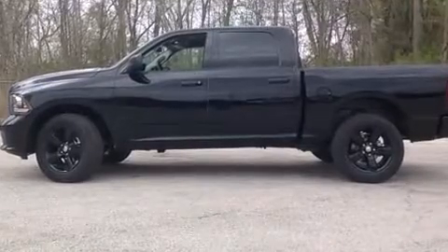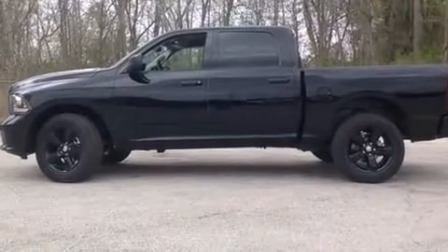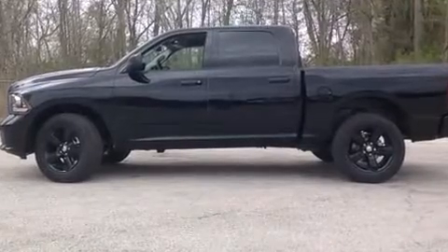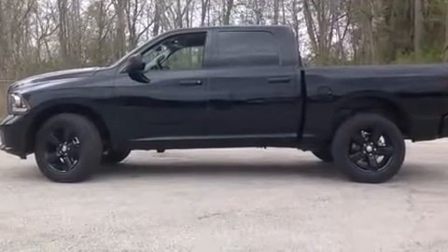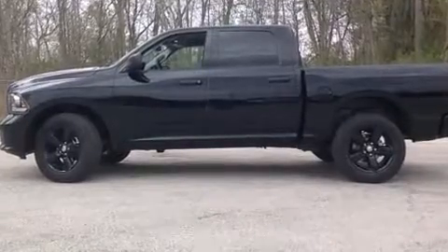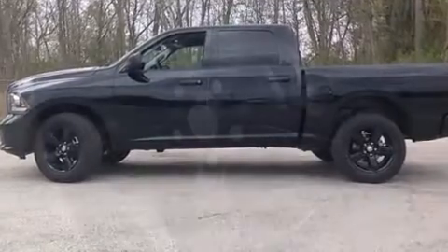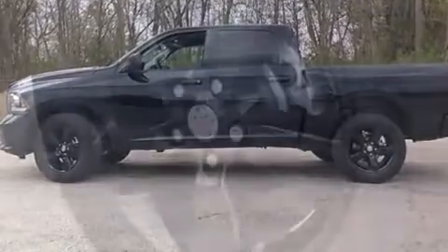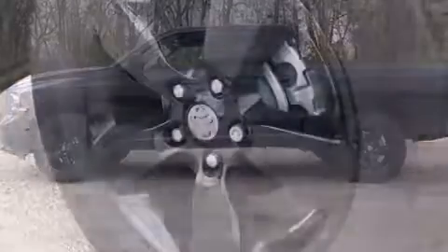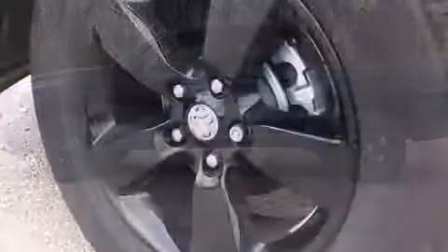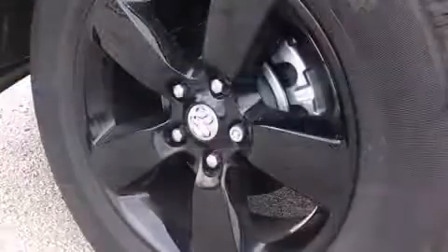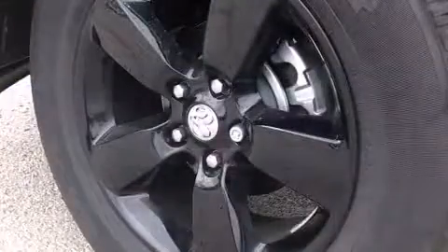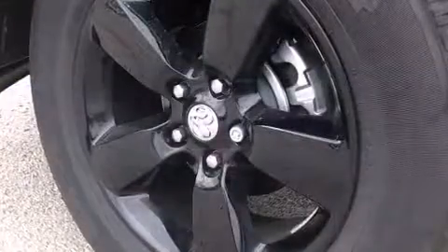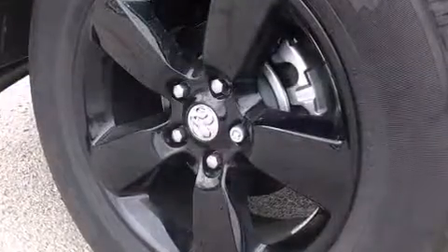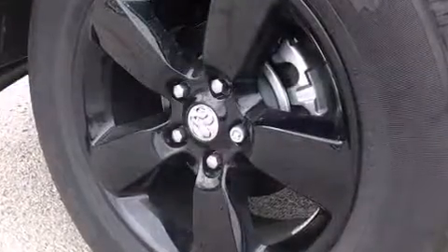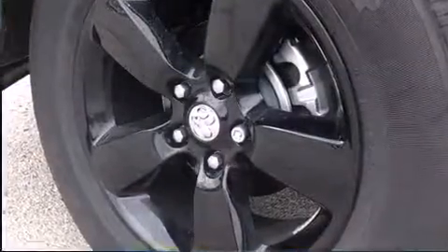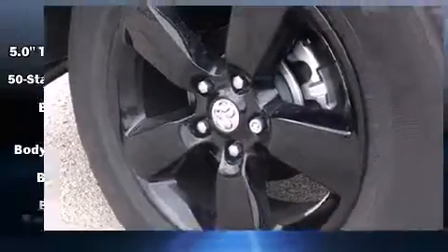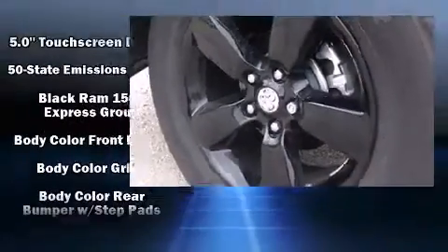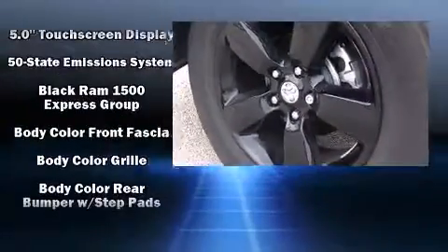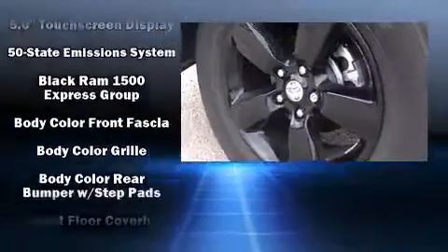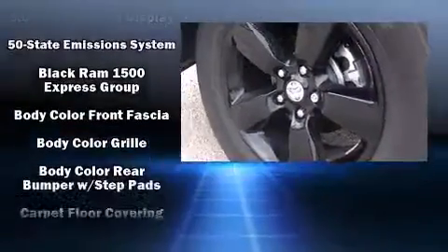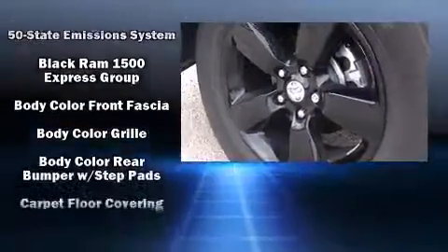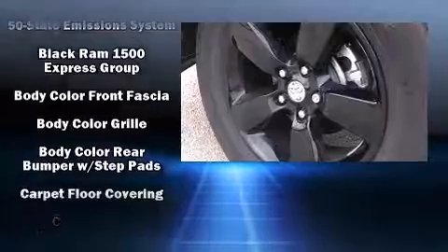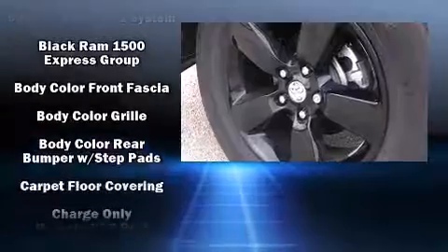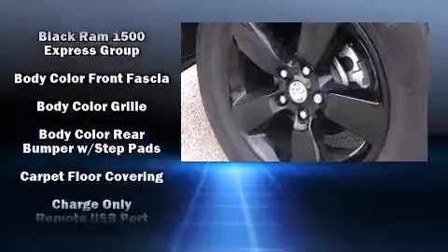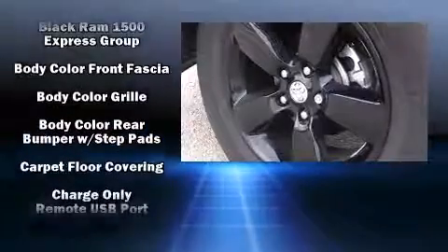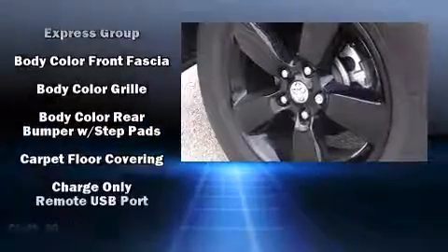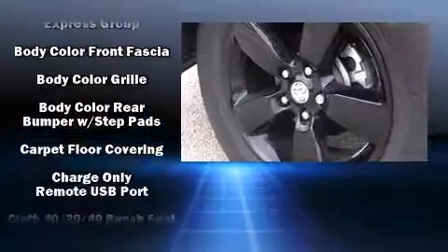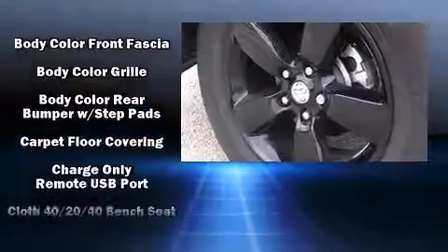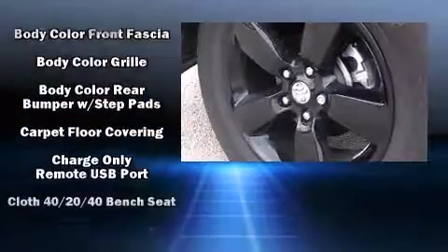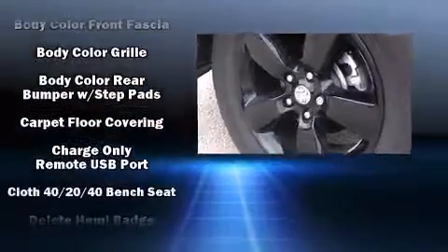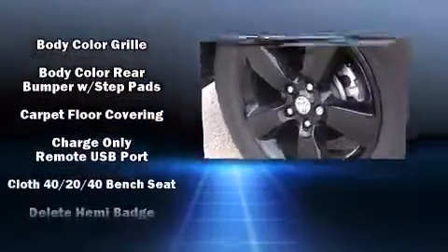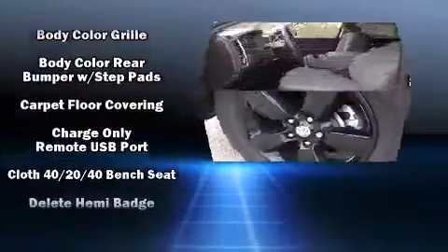Enjoy your favorite music via the stereo system, which includes a CD player and six well-positioned speakers.